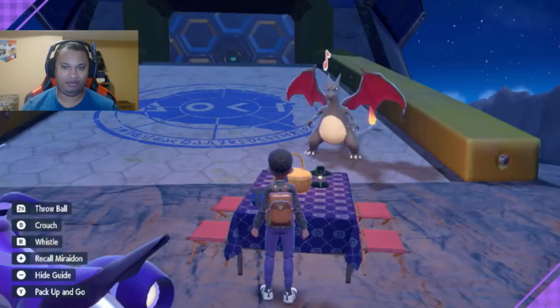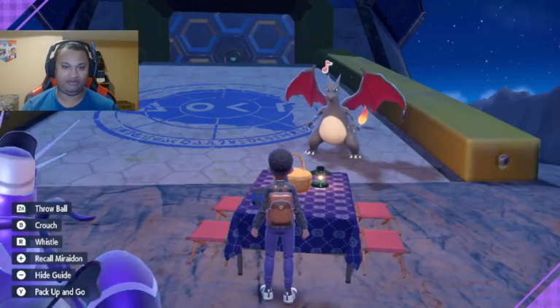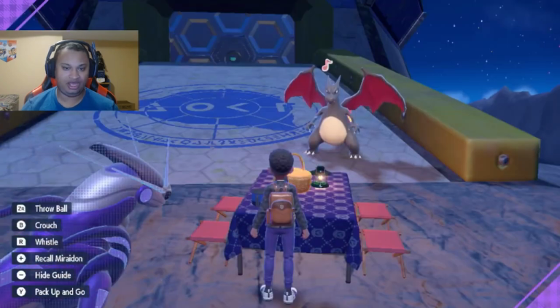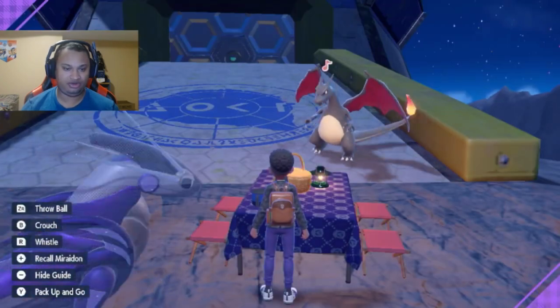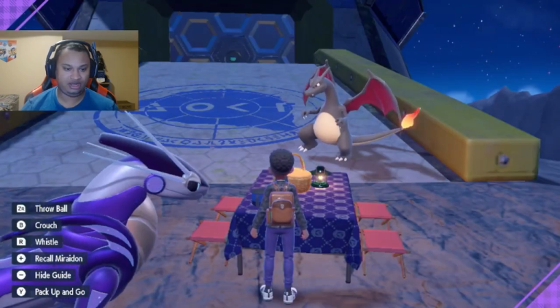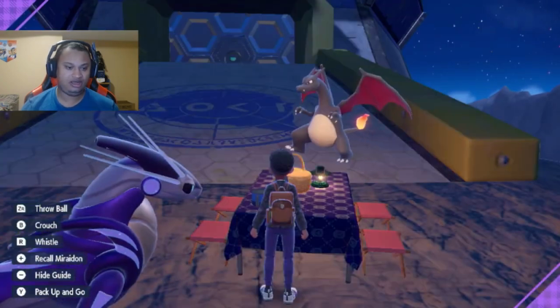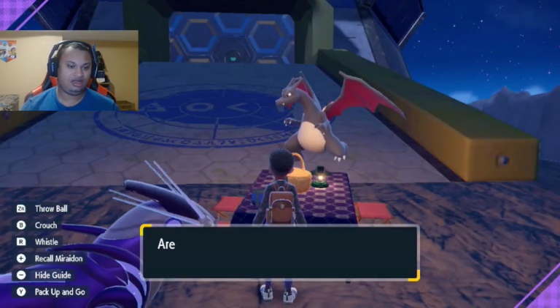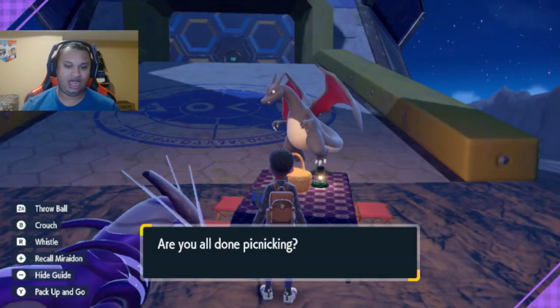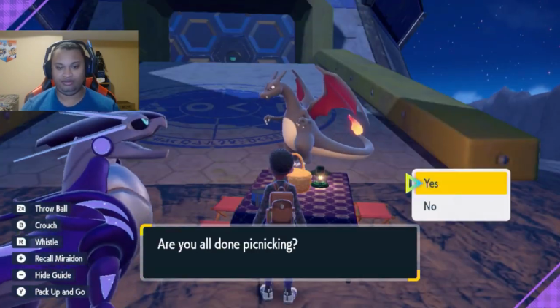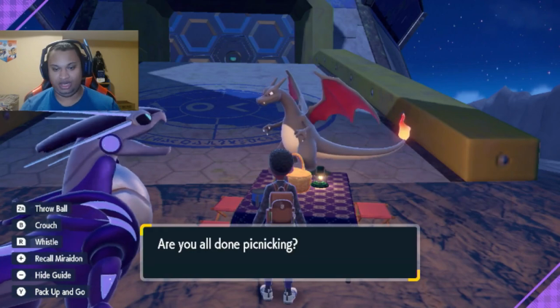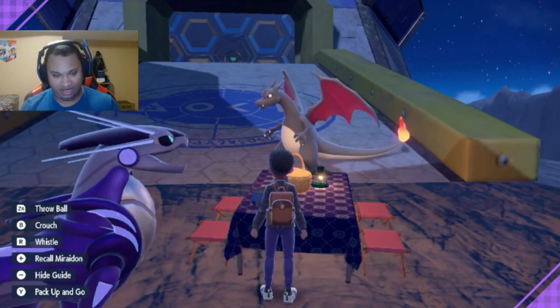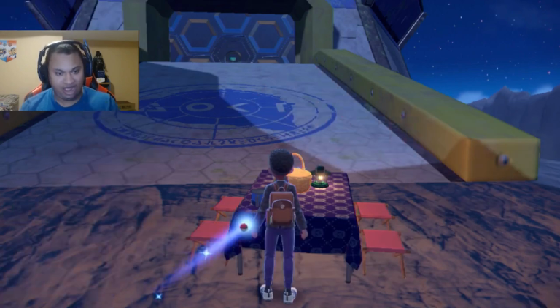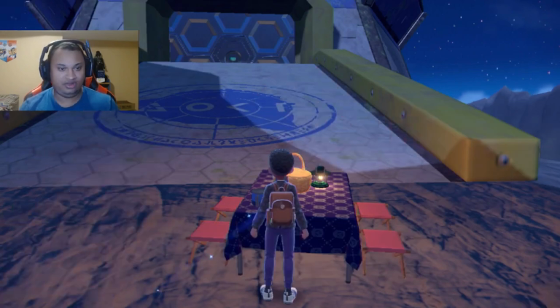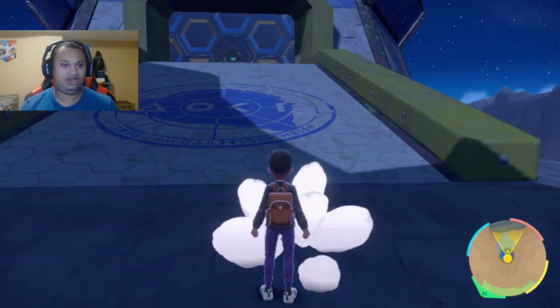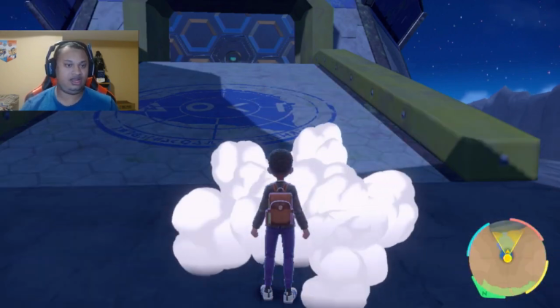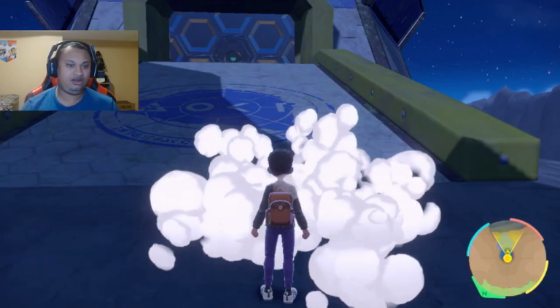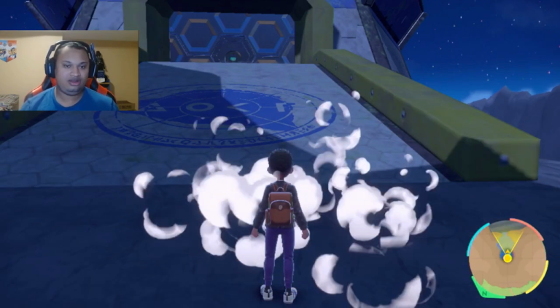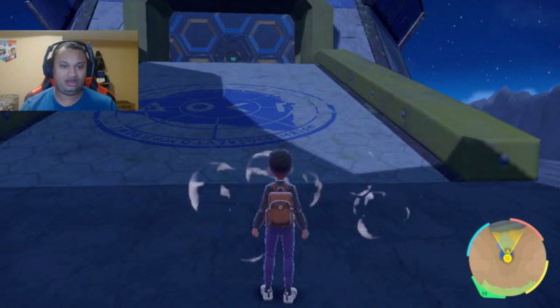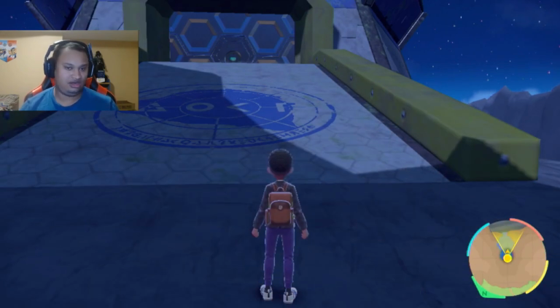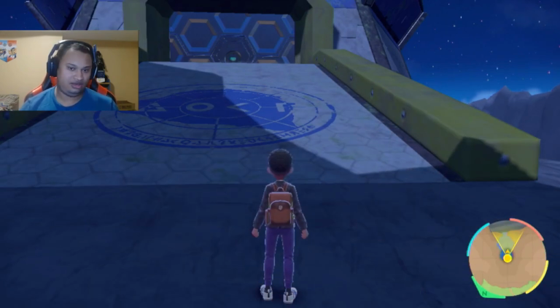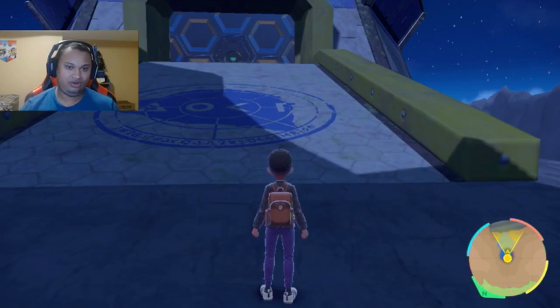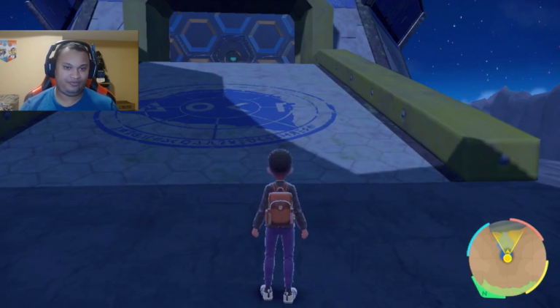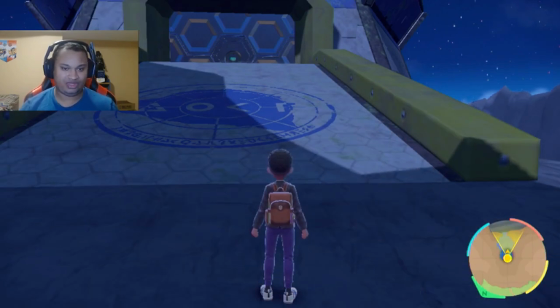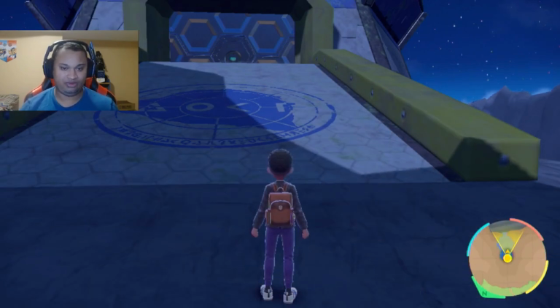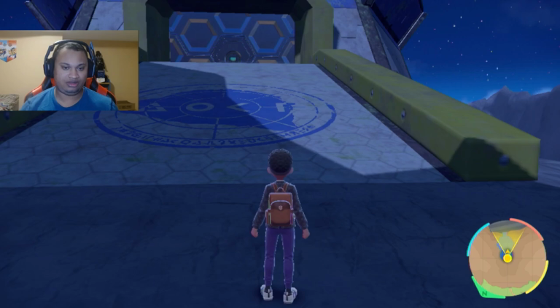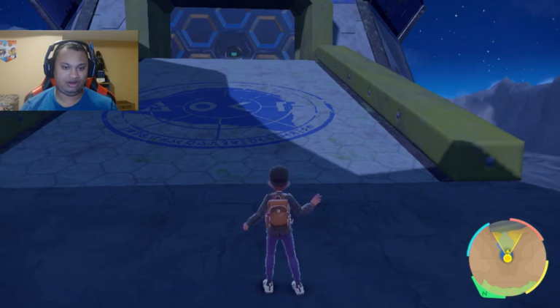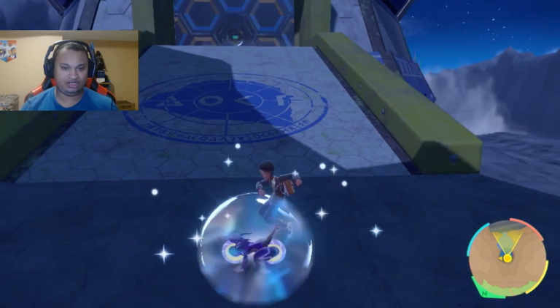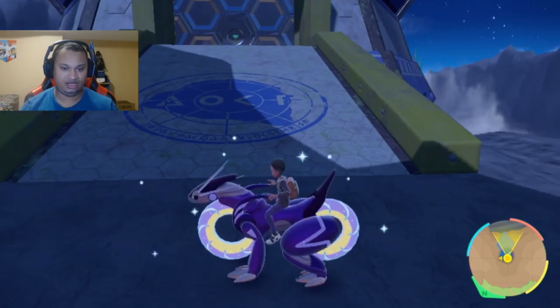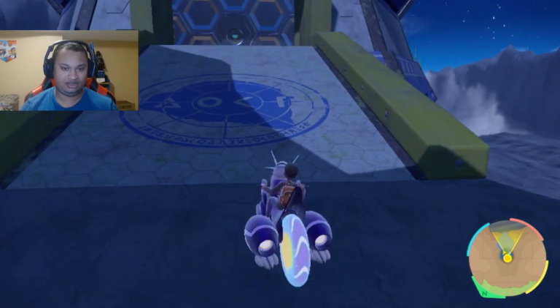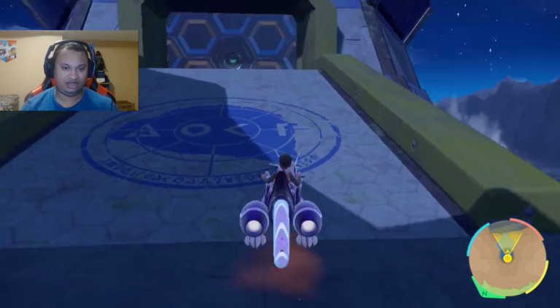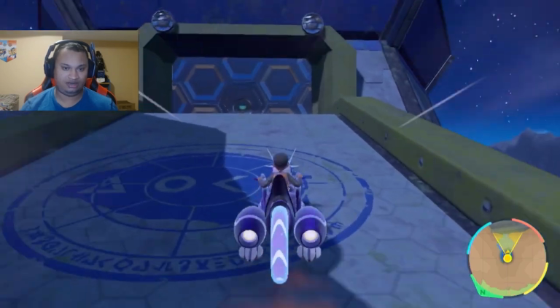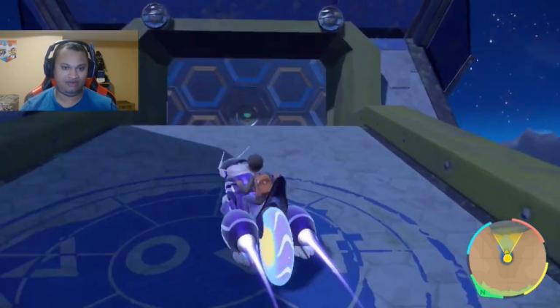Now as you can see, we're gonna eat this and we get our lovely boost — electric power, encounter power, and title power for electric, as we have it here.